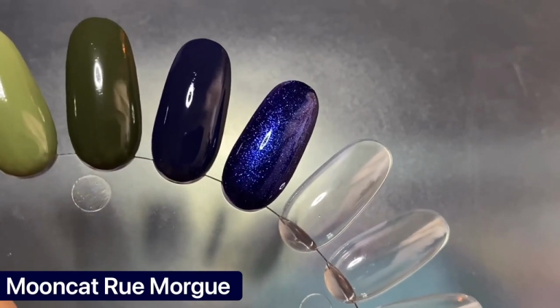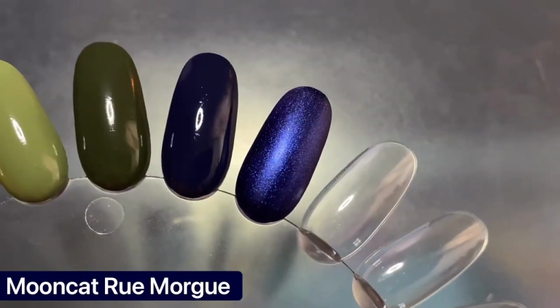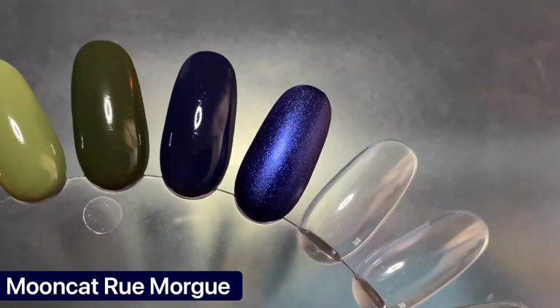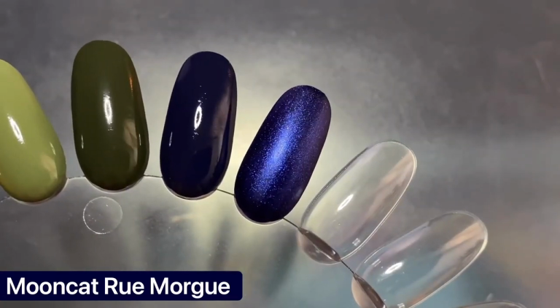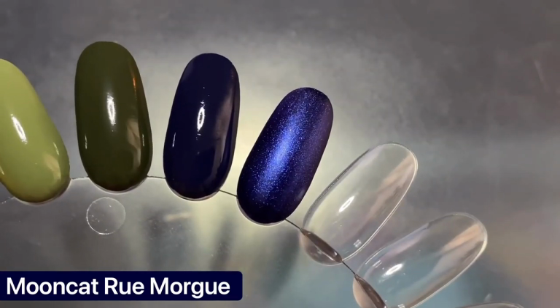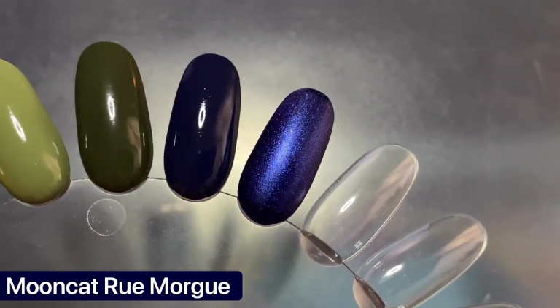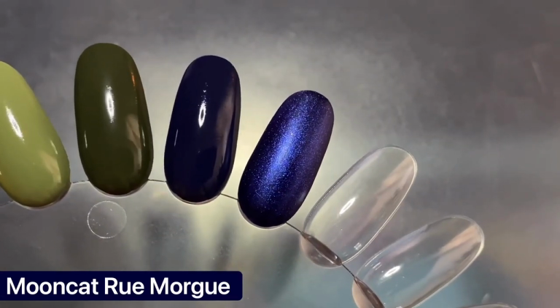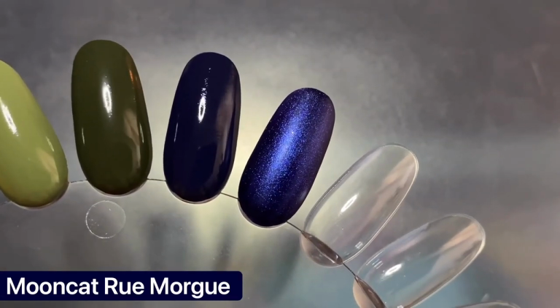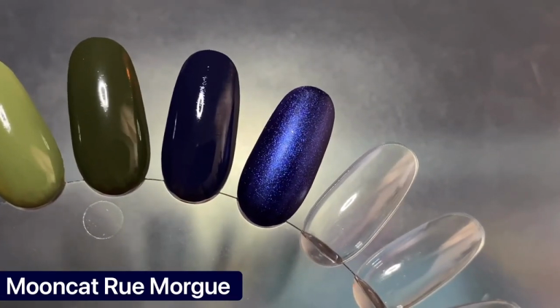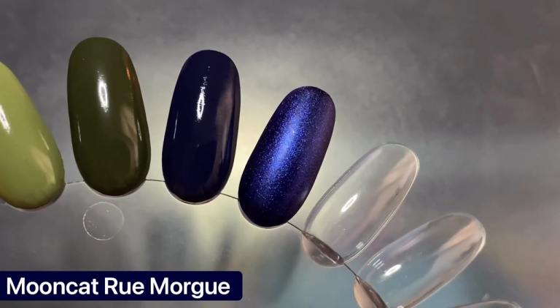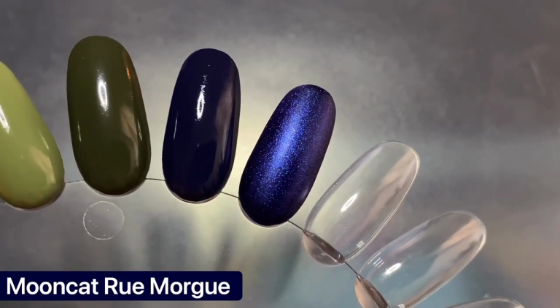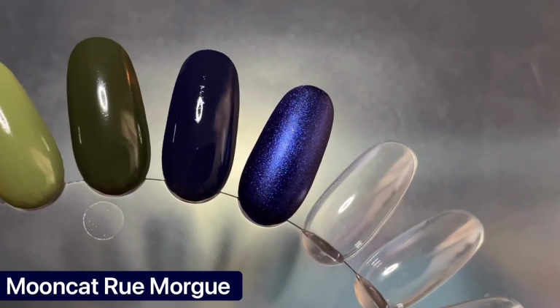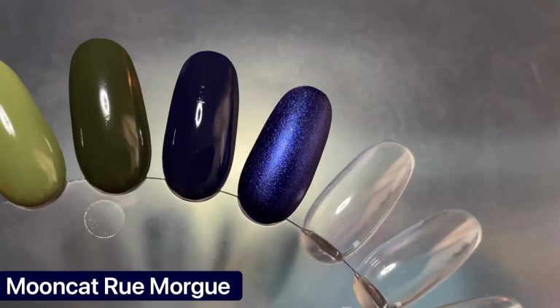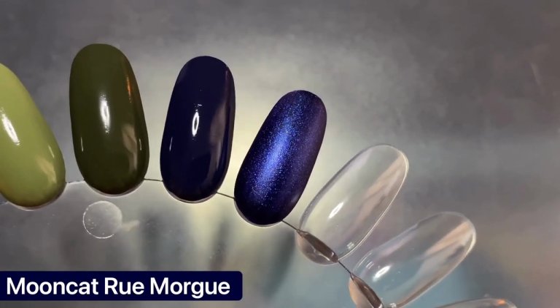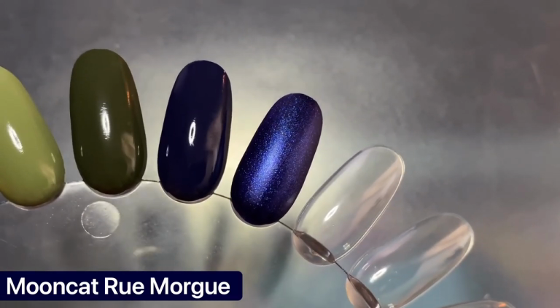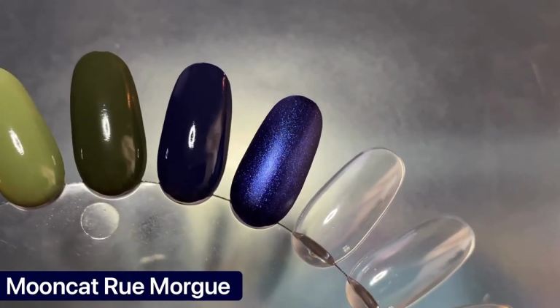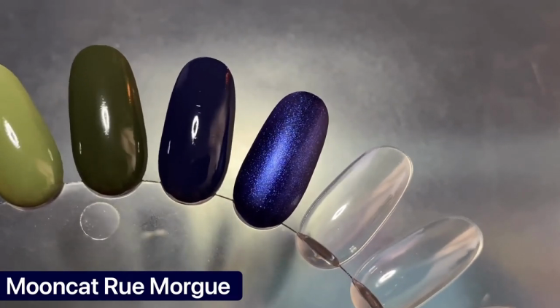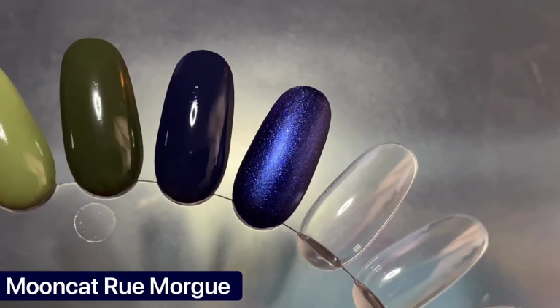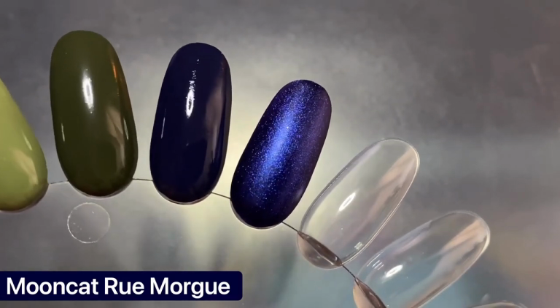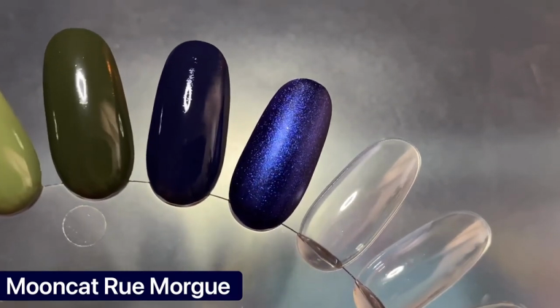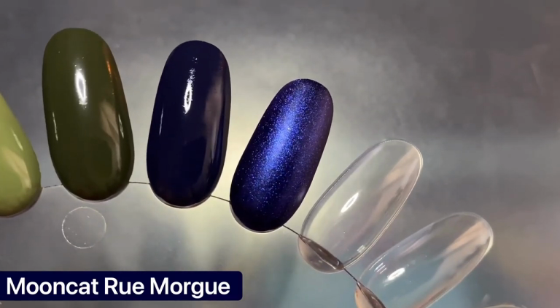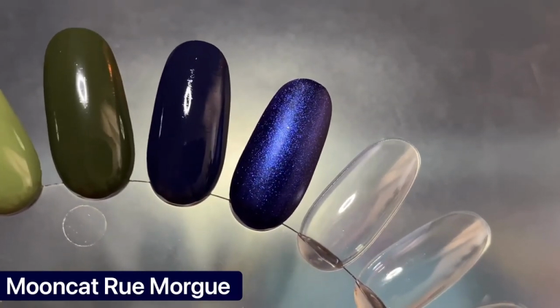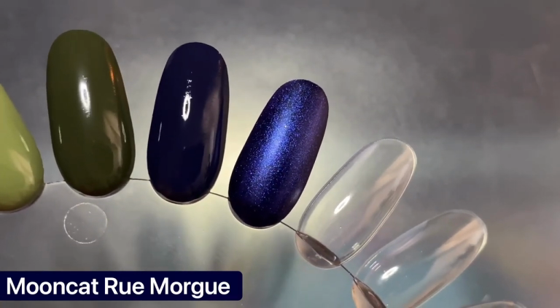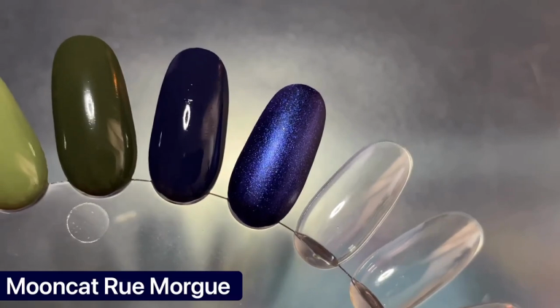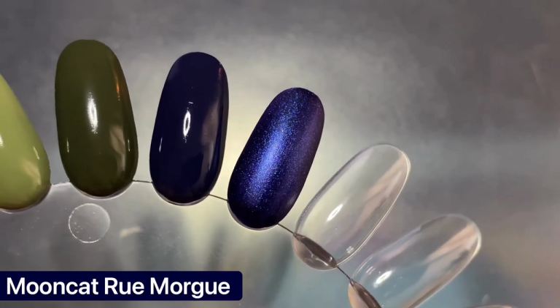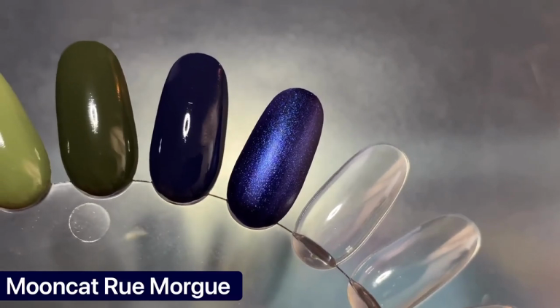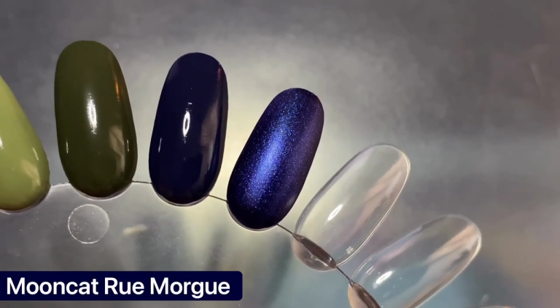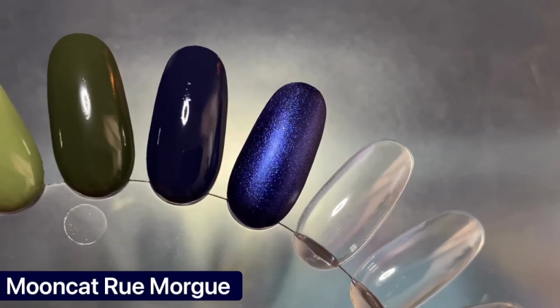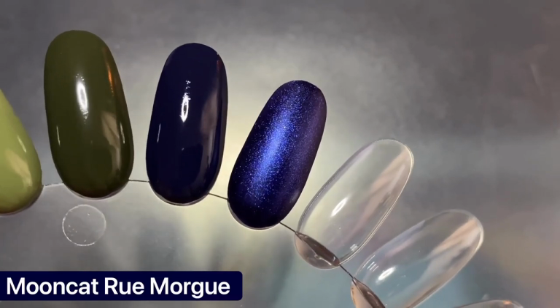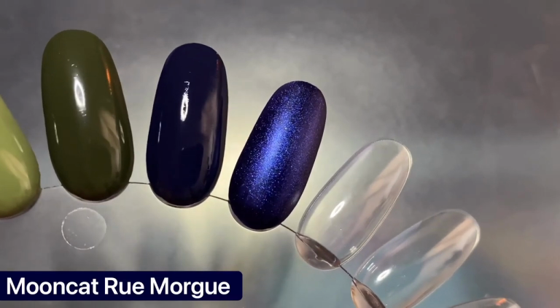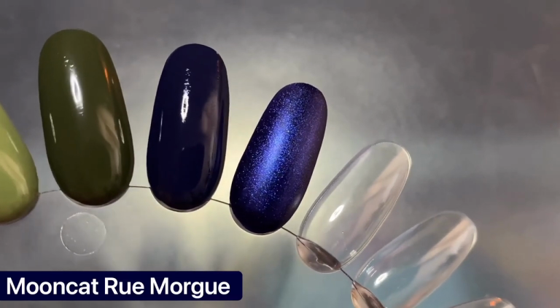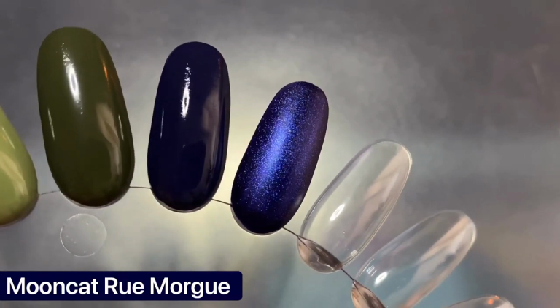Here's a clip once it's fully dried down — let me know, do you prefer matte or glossy?